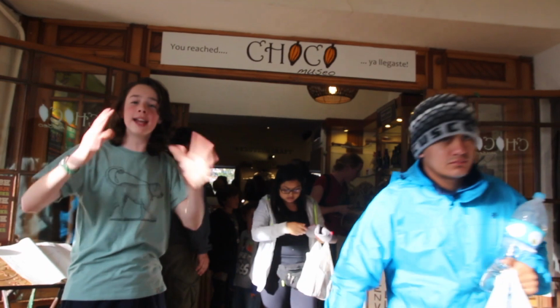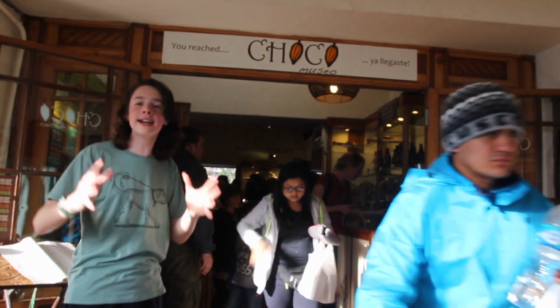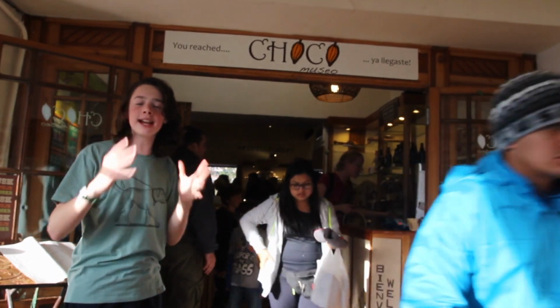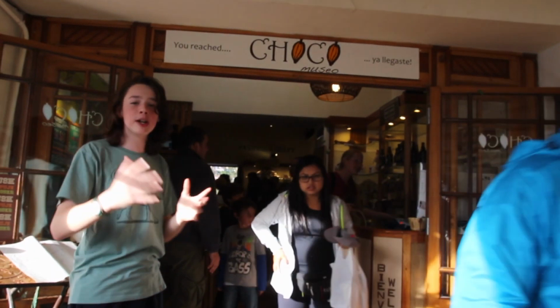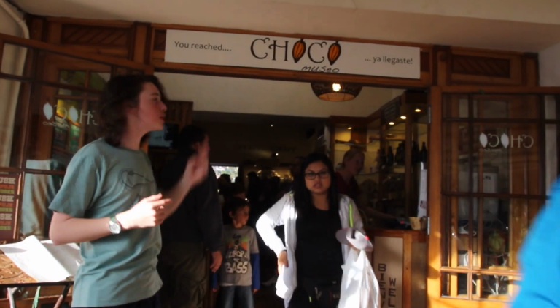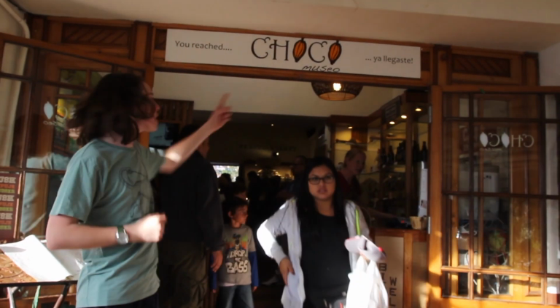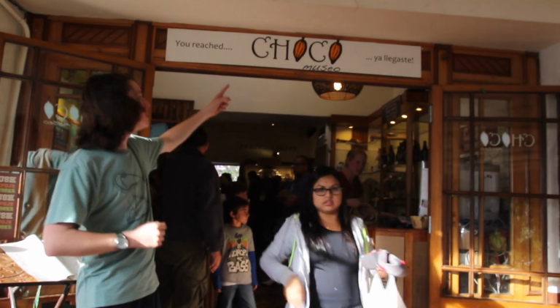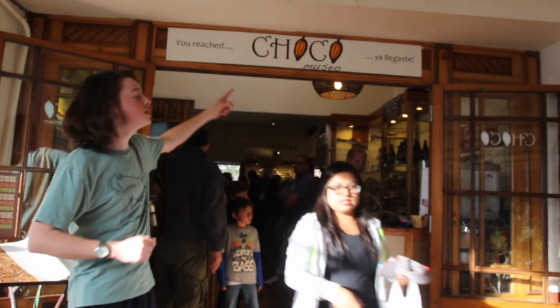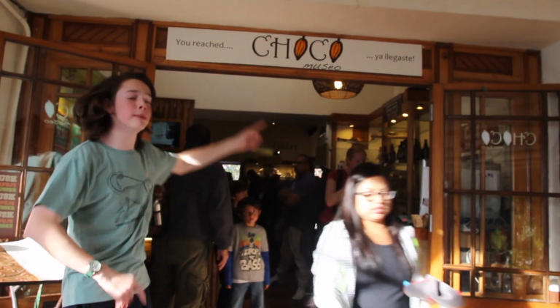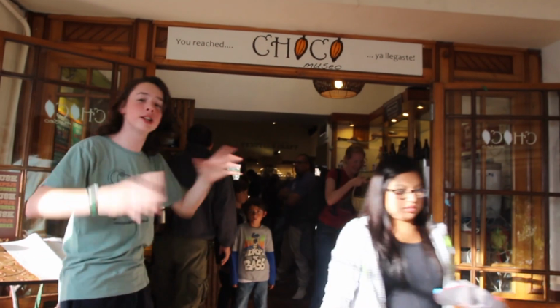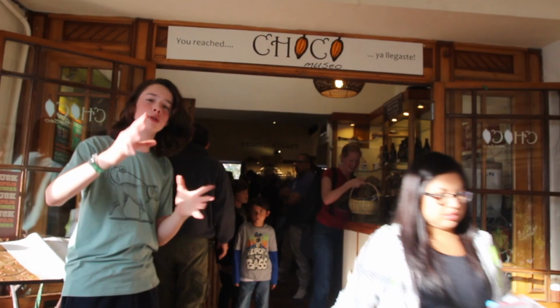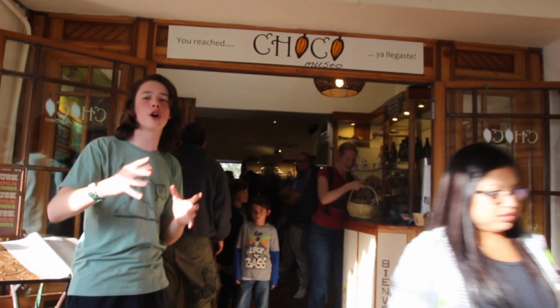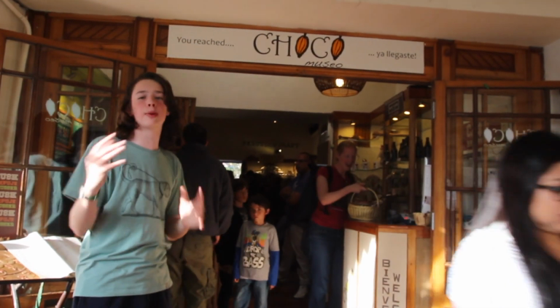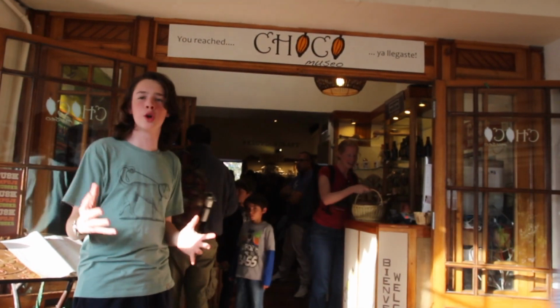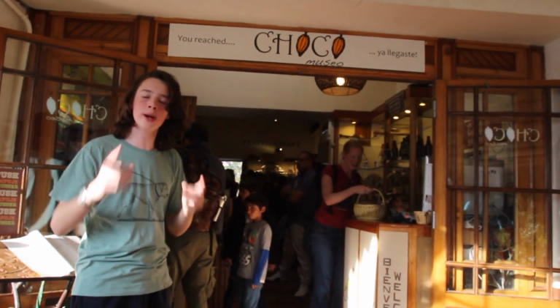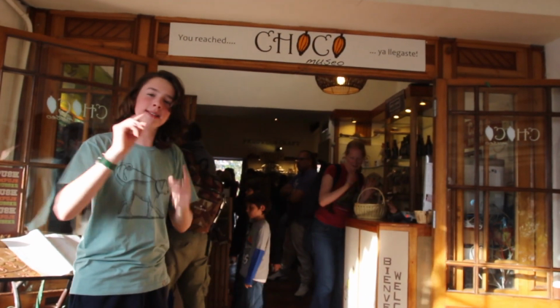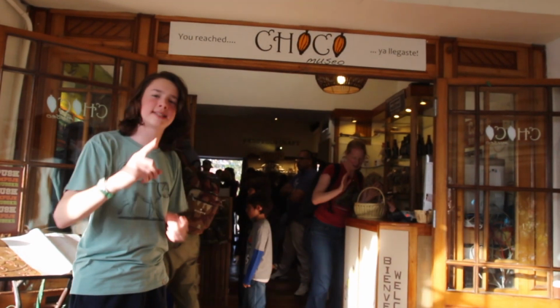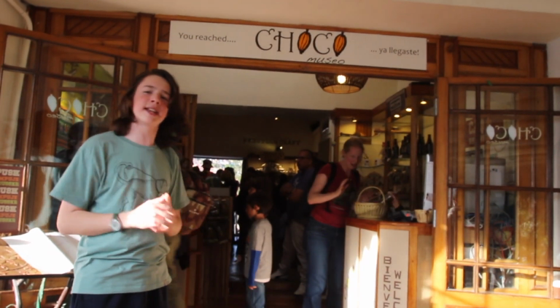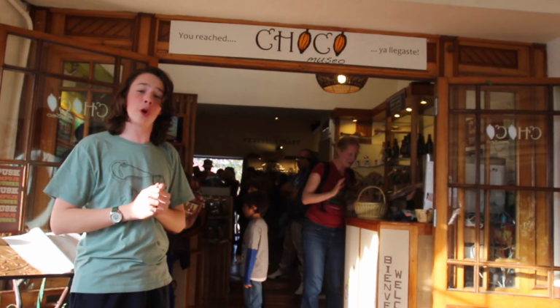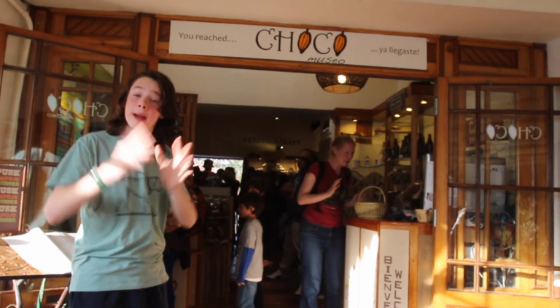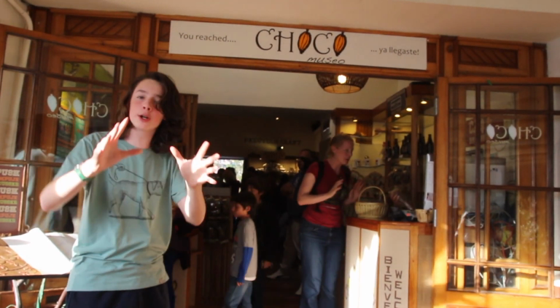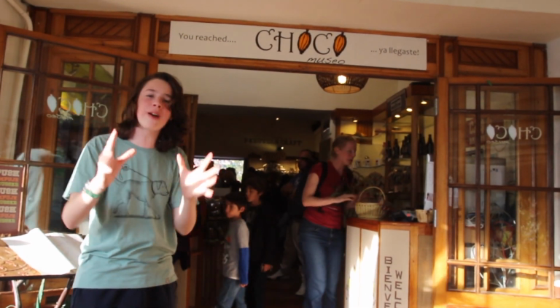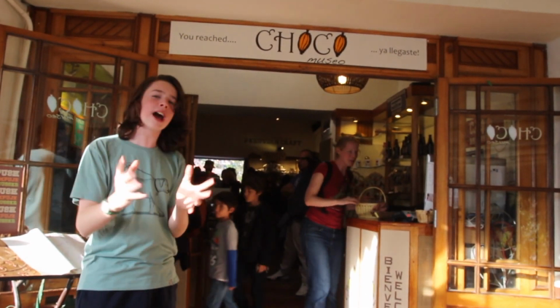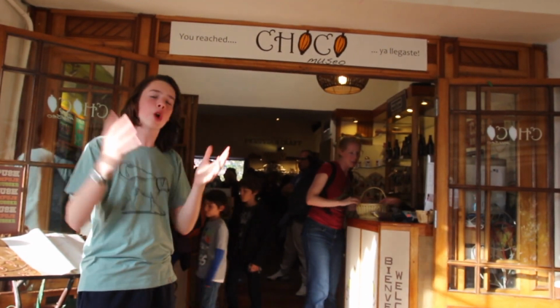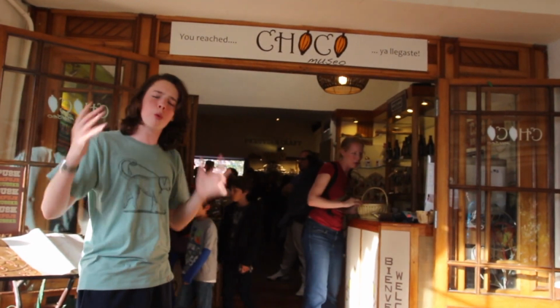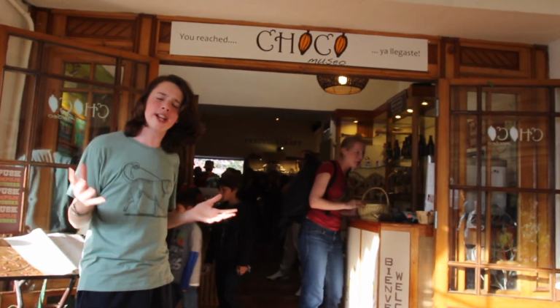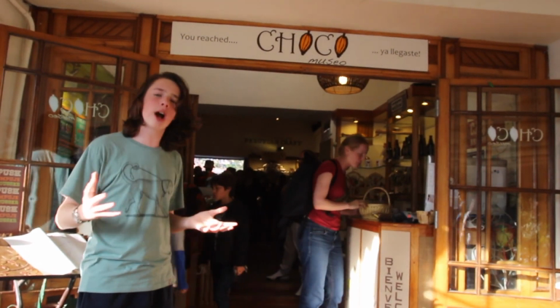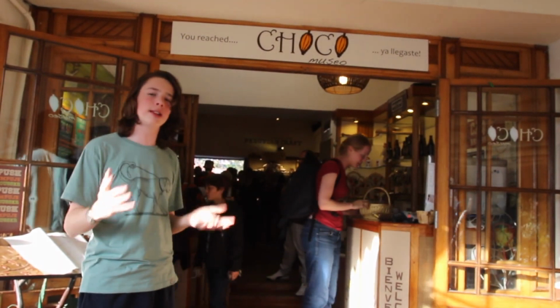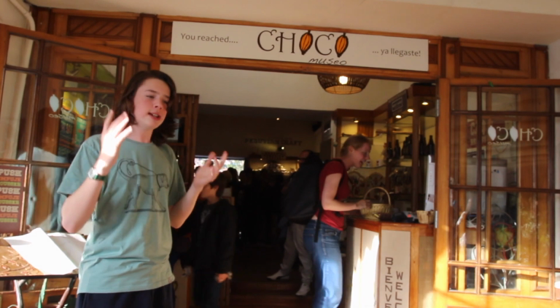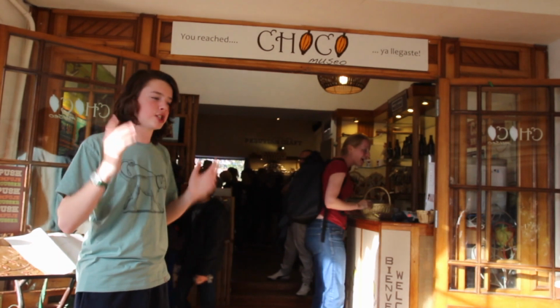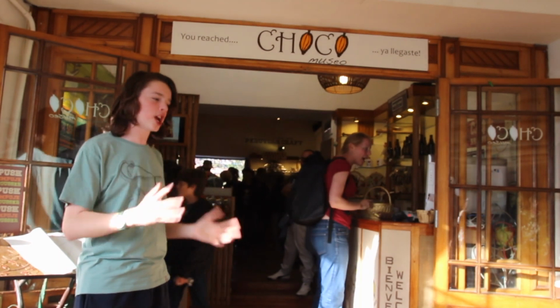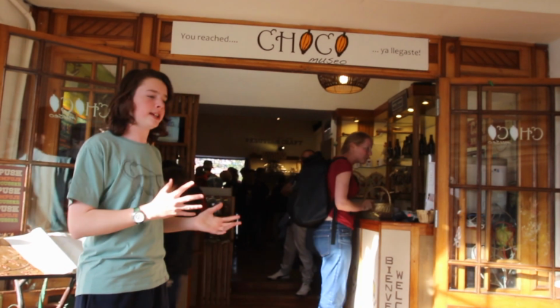Hey guys, I'm here at the Chocolate Museum in Cusco, Peru. Let's get technical. I'm here to find out why chocolate is shiny.